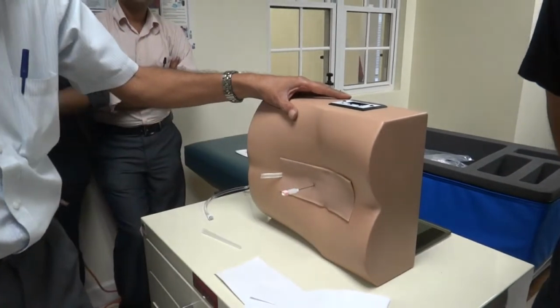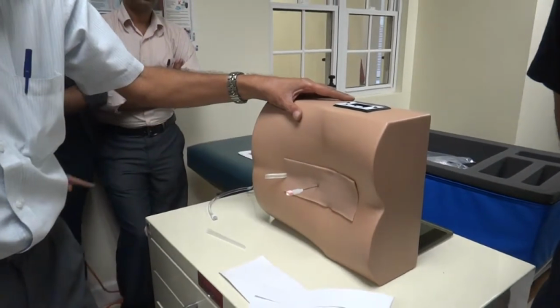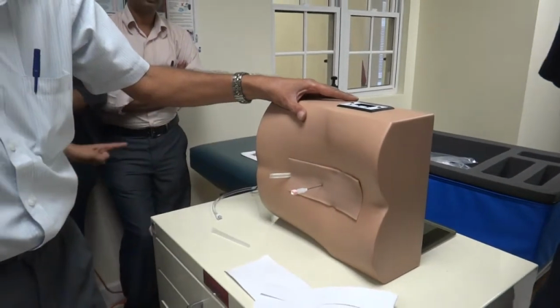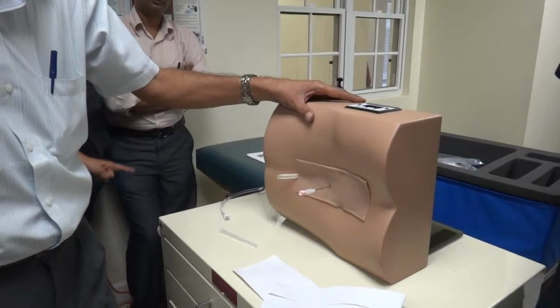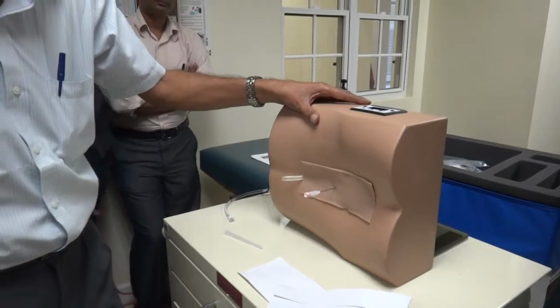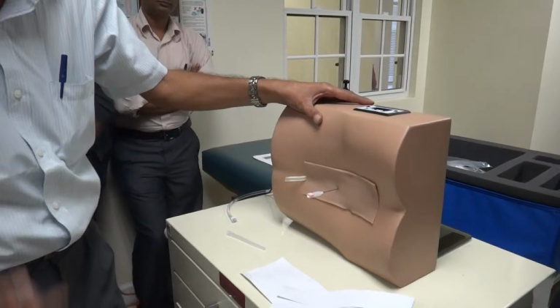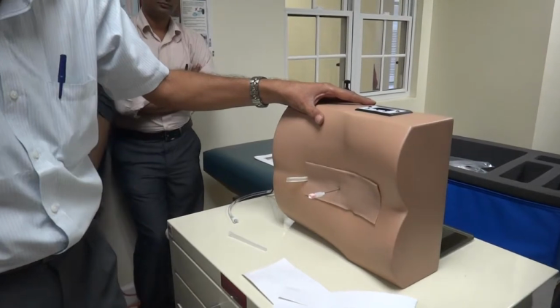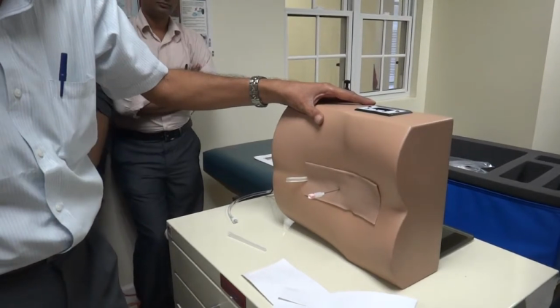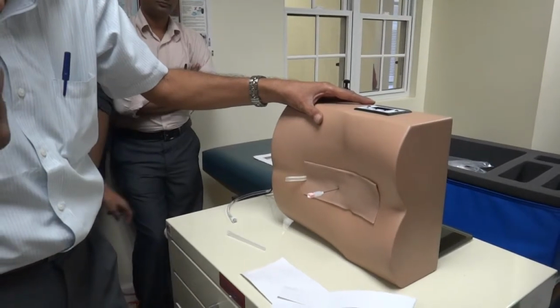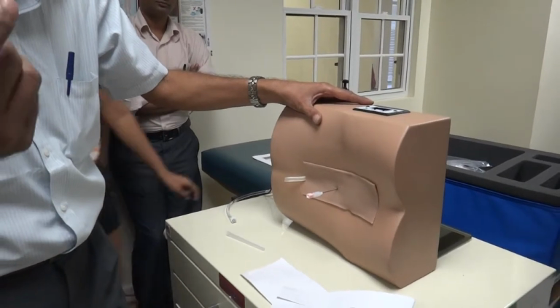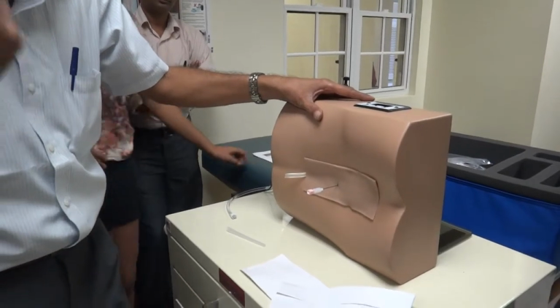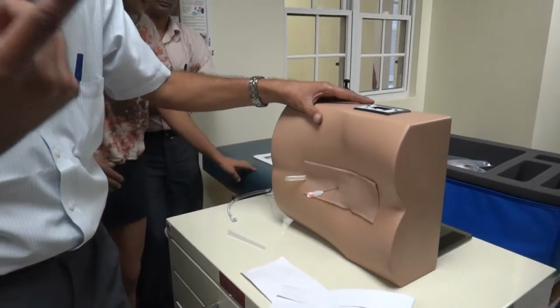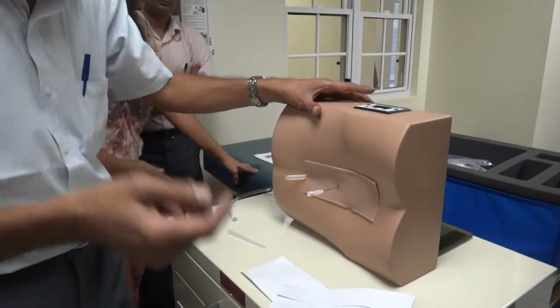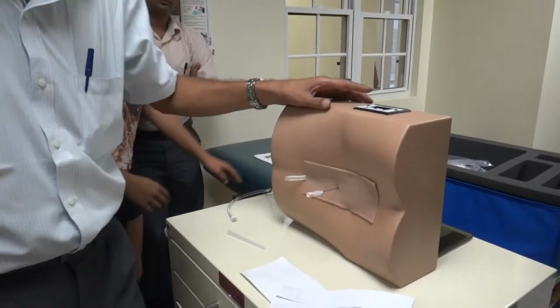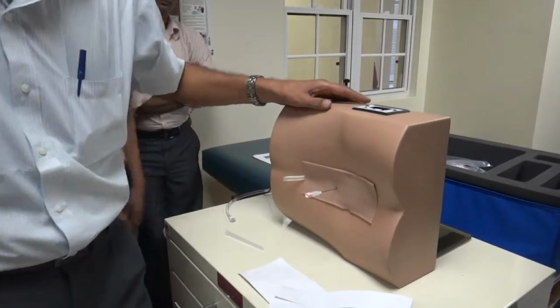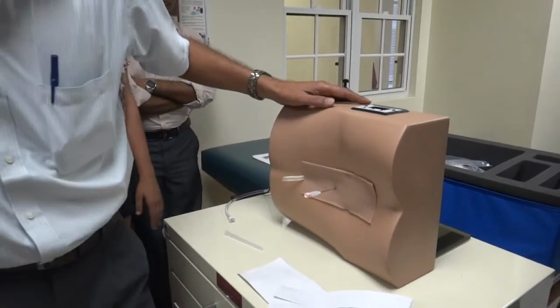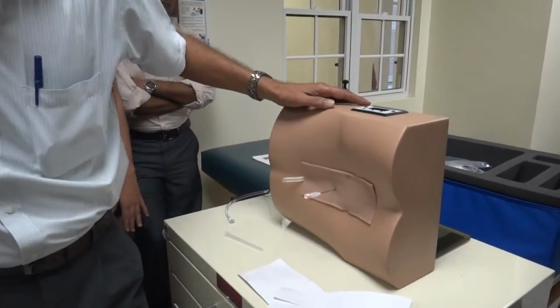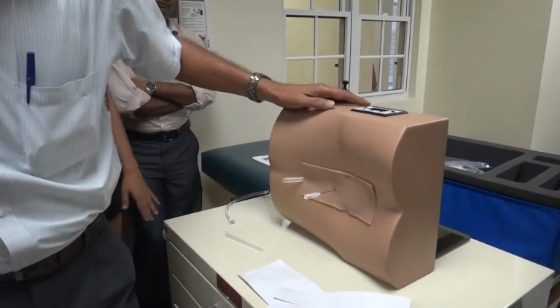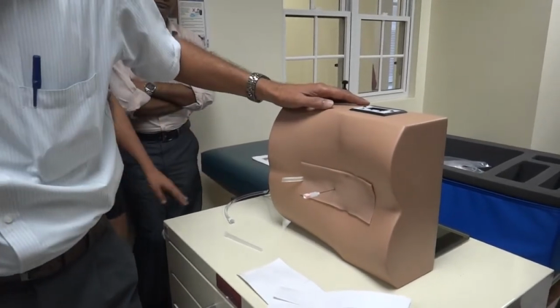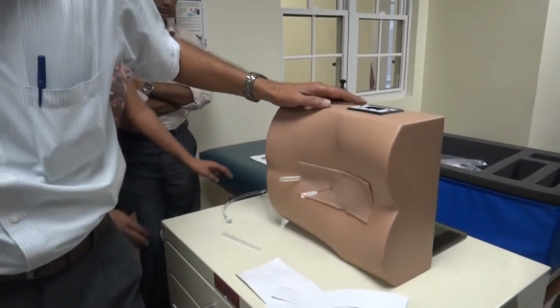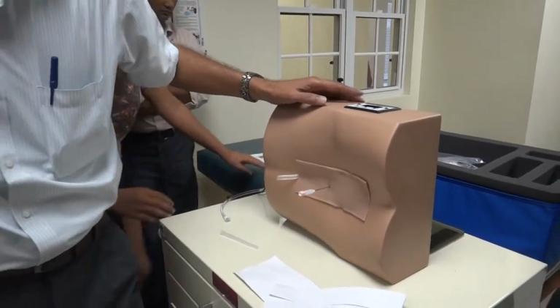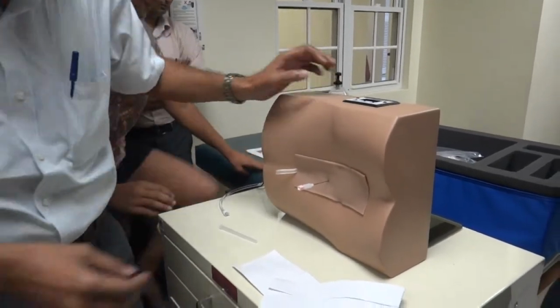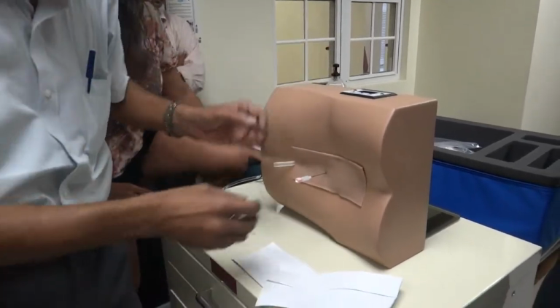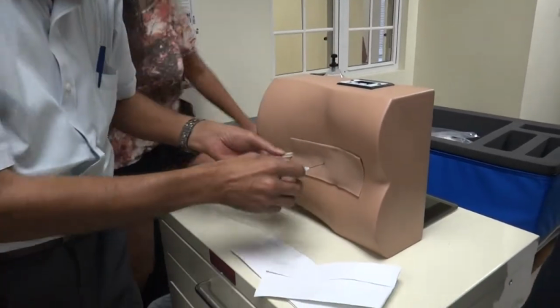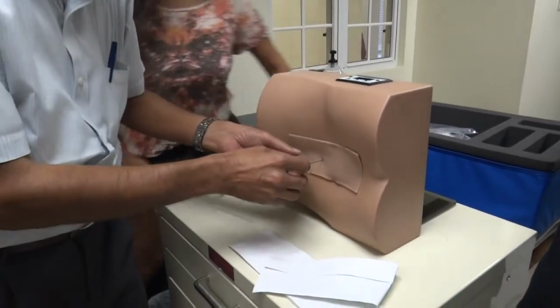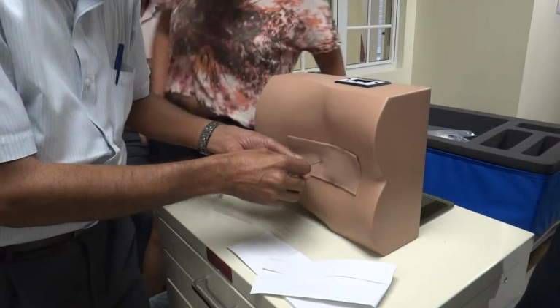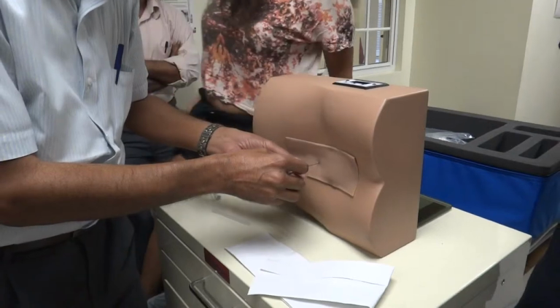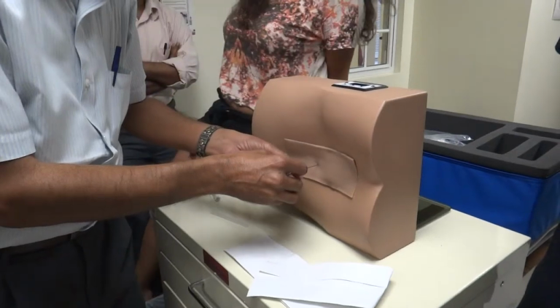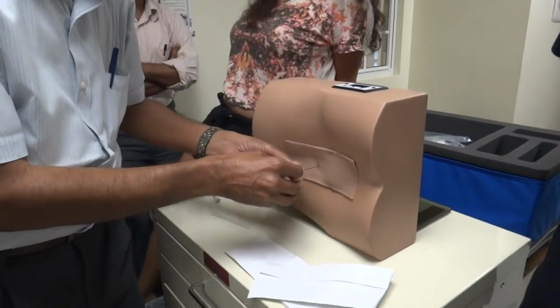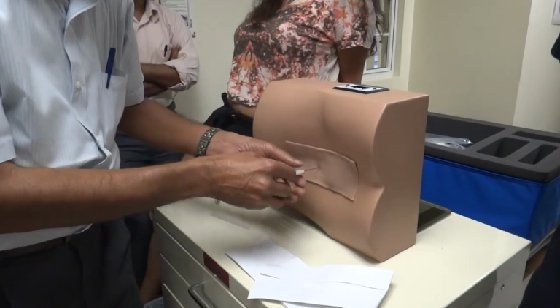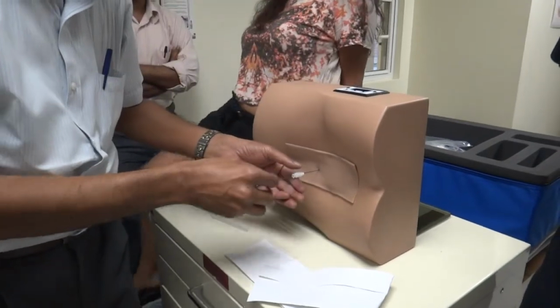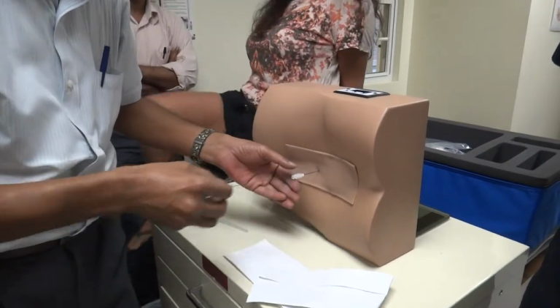You felt a pop. Did you hear it? Those of you in the back didn't hear it, perhaps. You will feel it, don't worry. Very subtle.